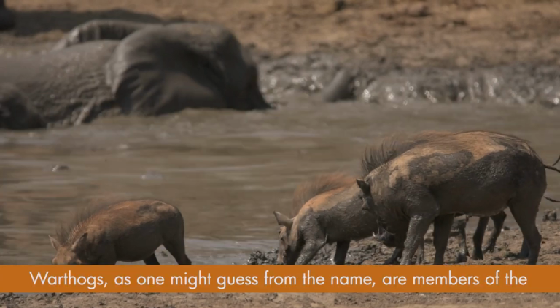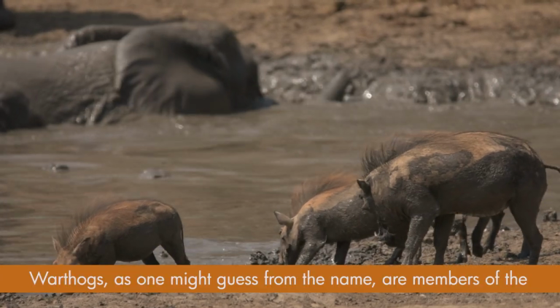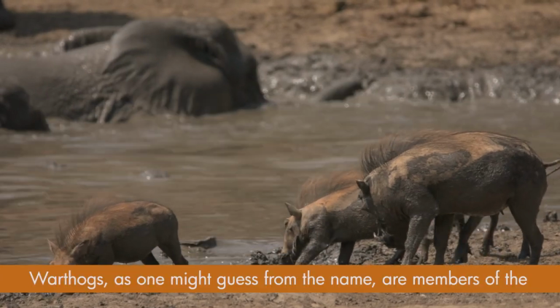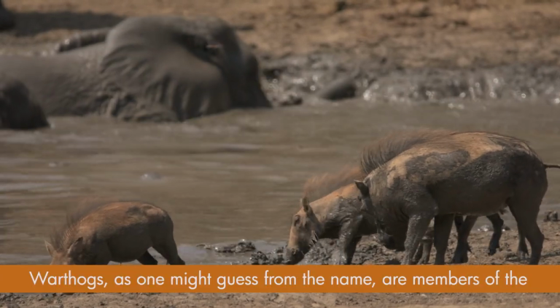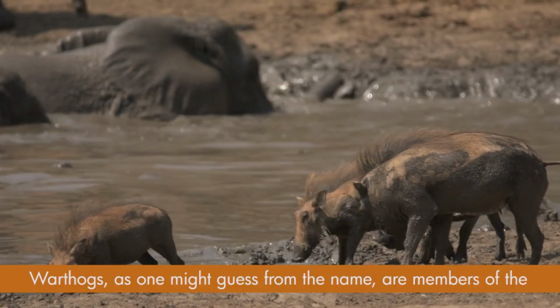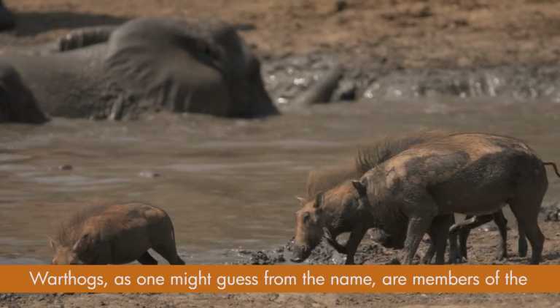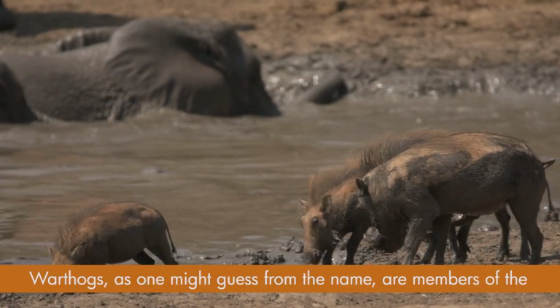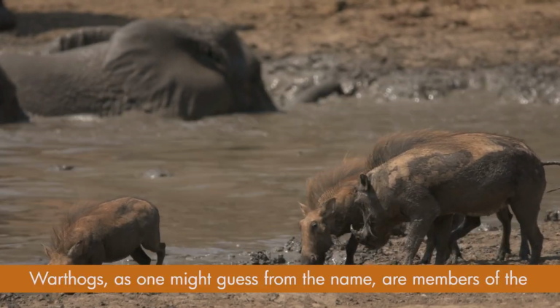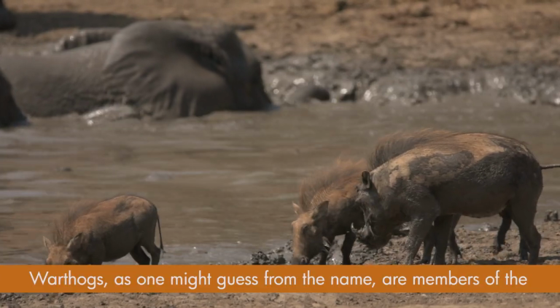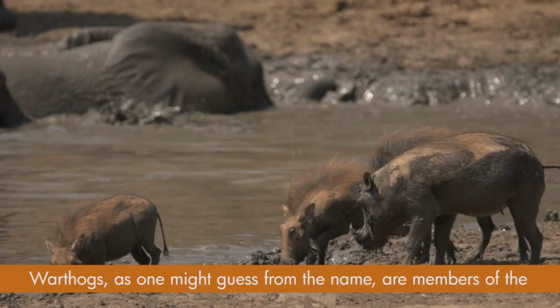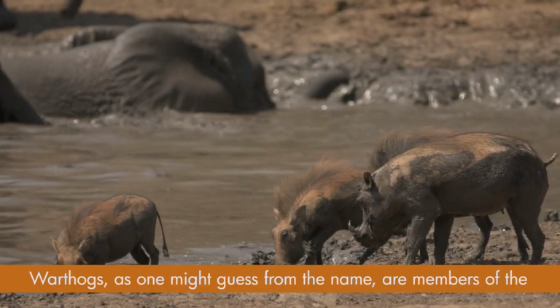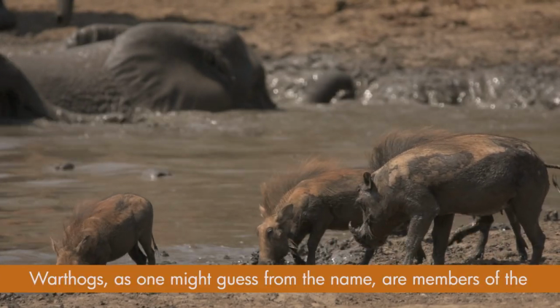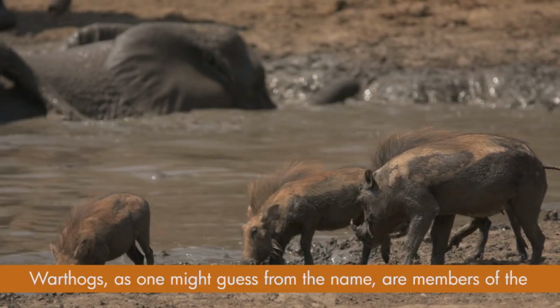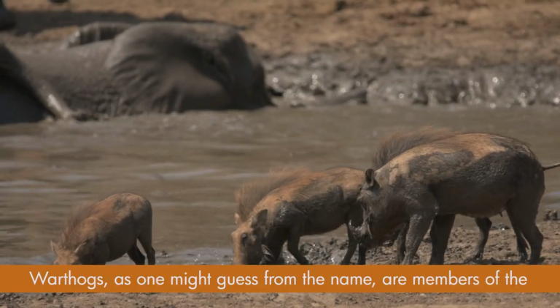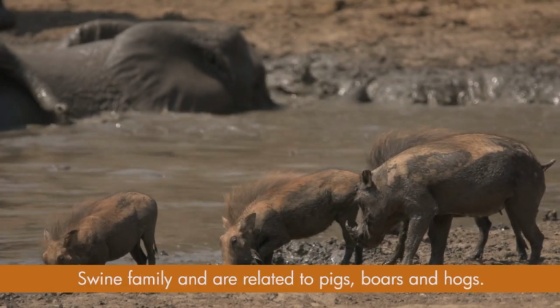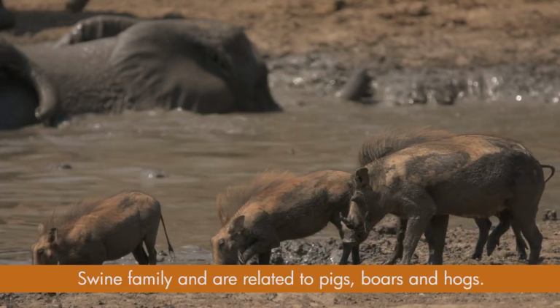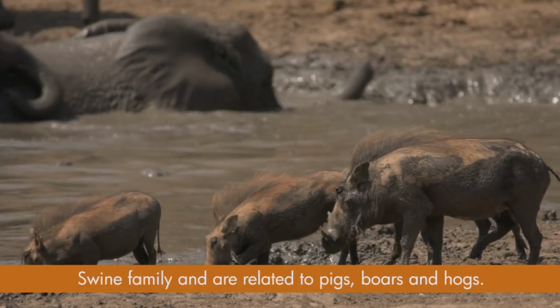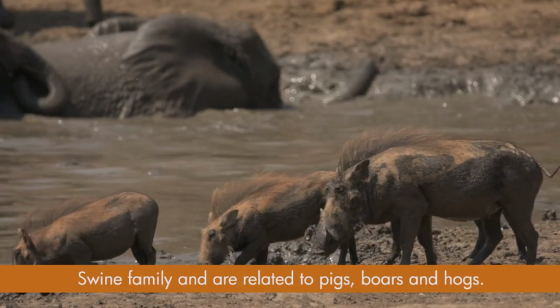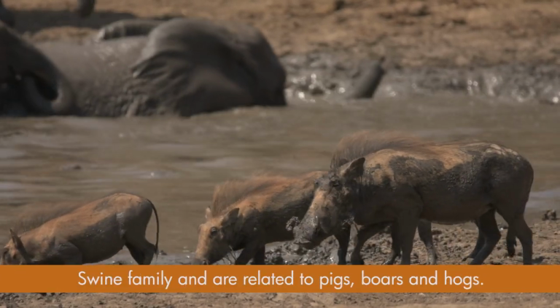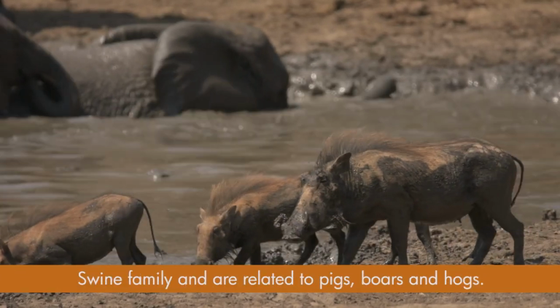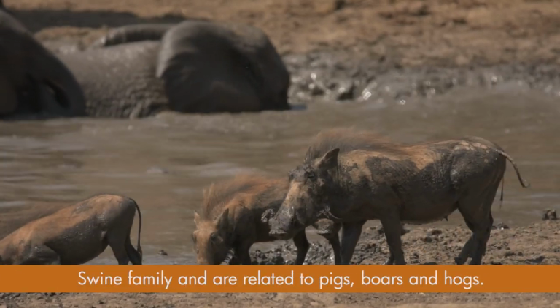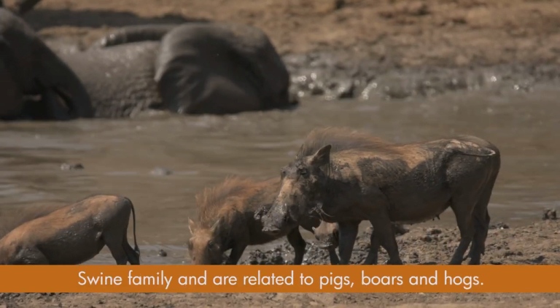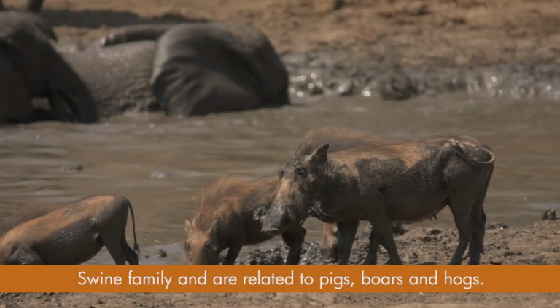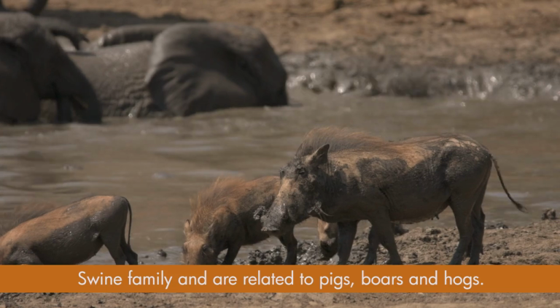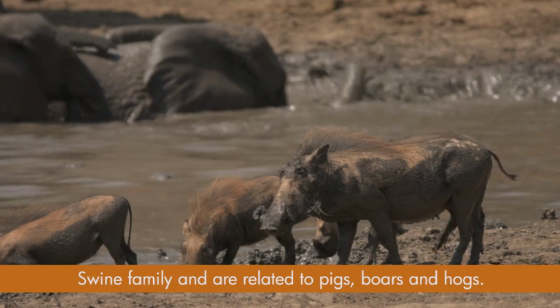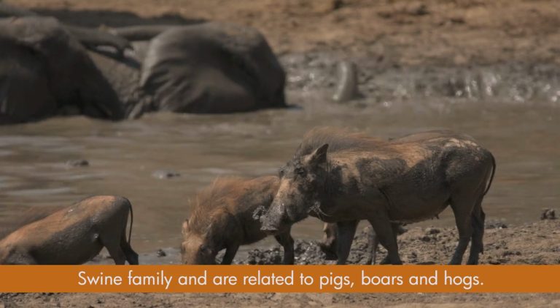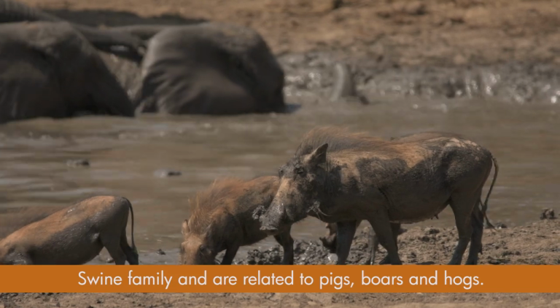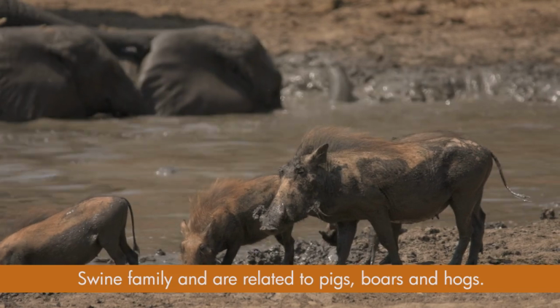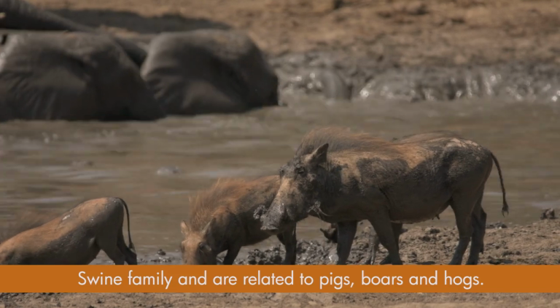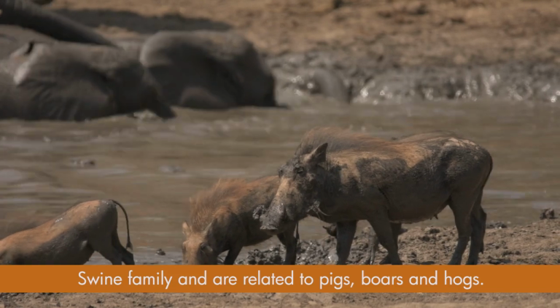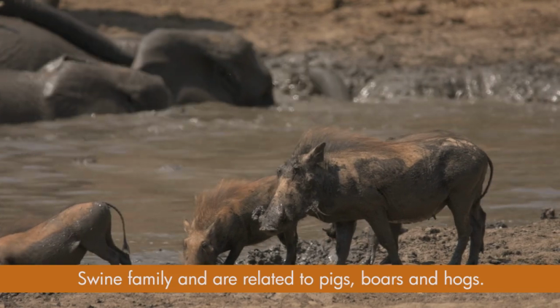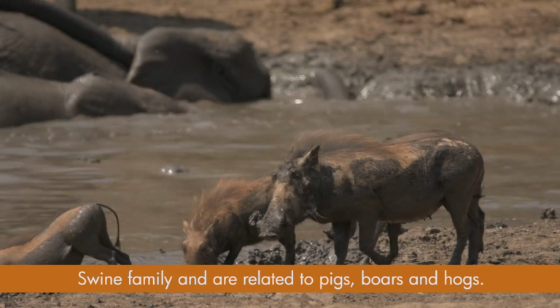Warthogs, as one might guess from the name, are members of the swine family and are related to pigs, boars and hogs.